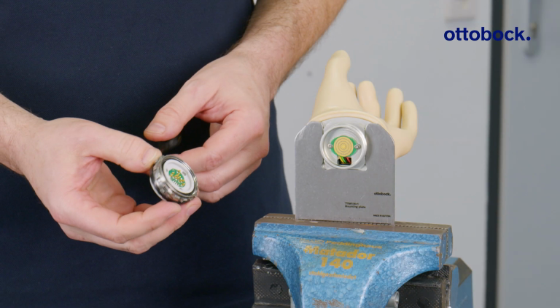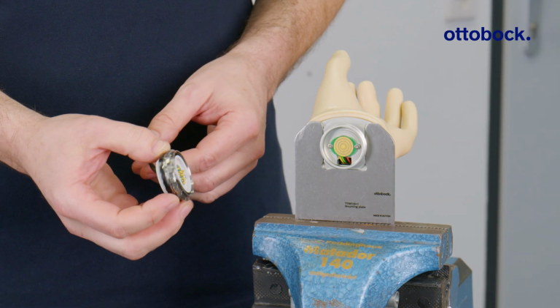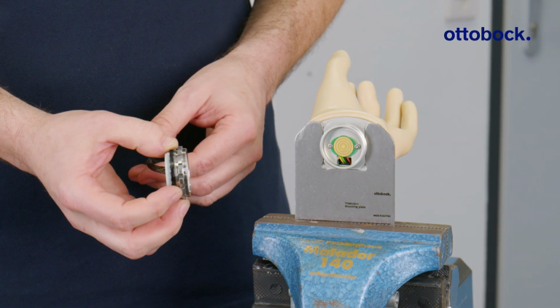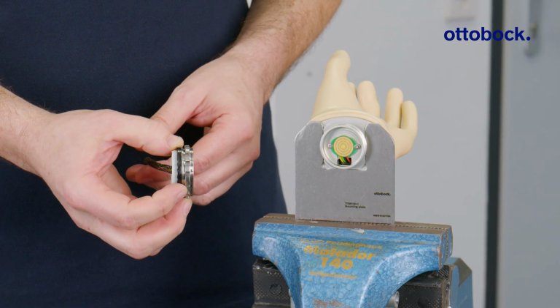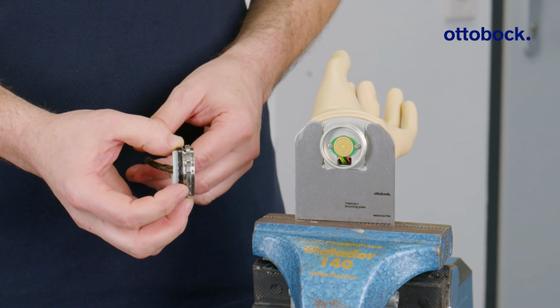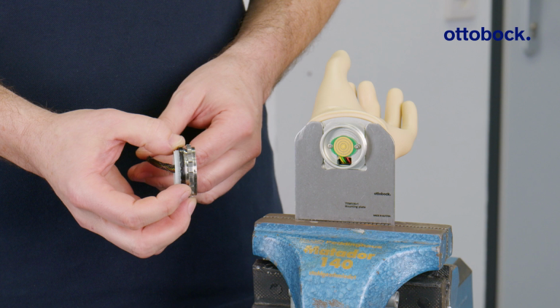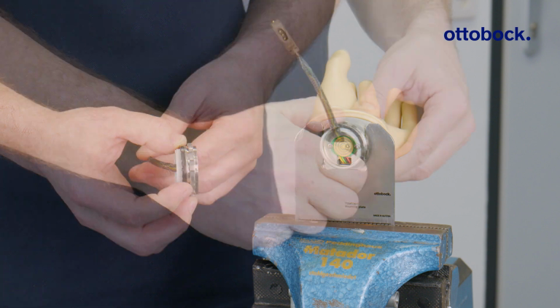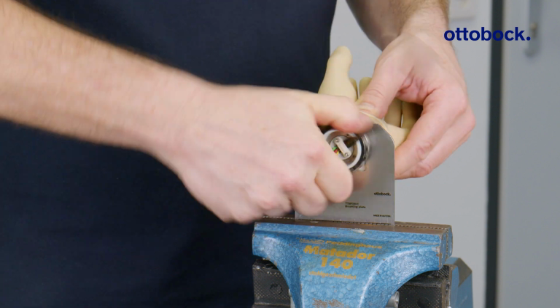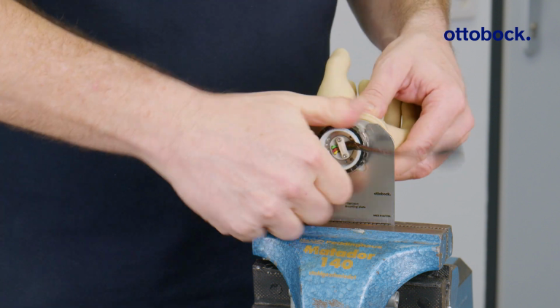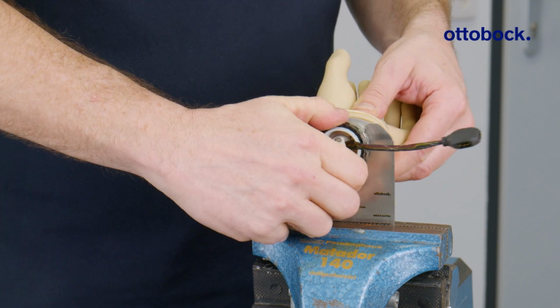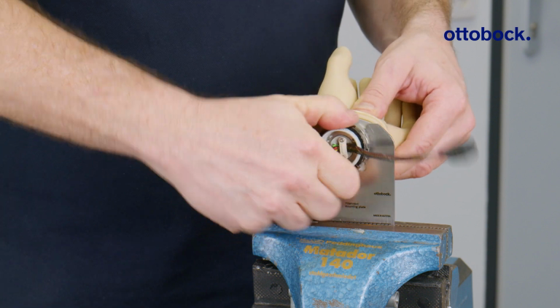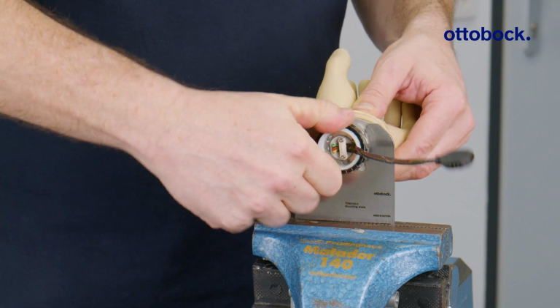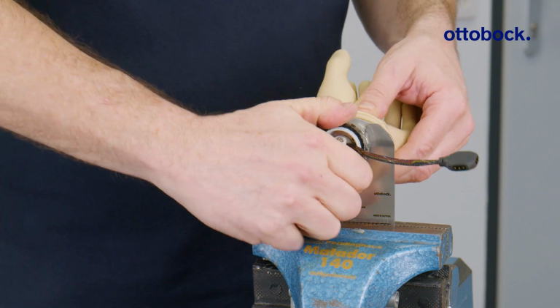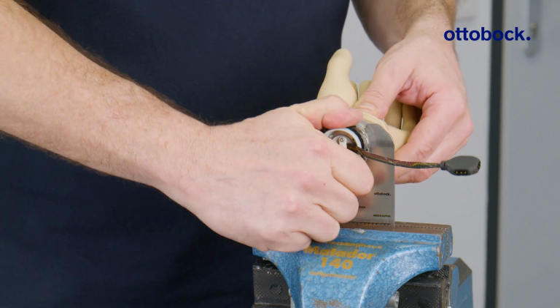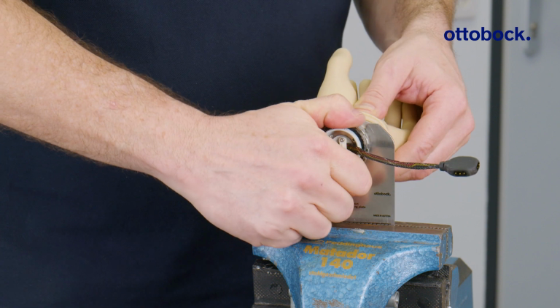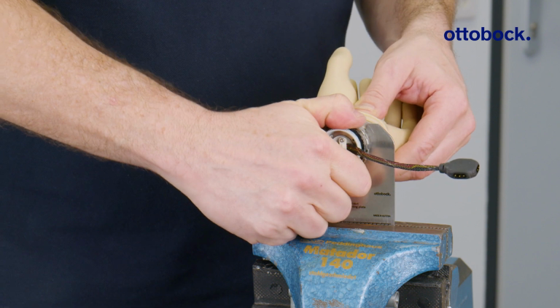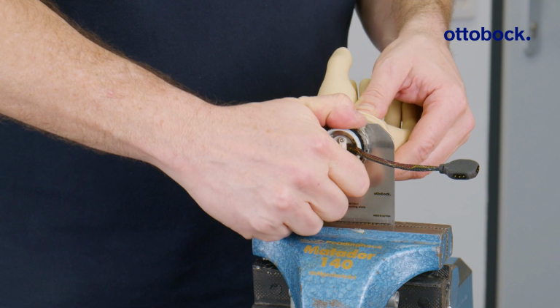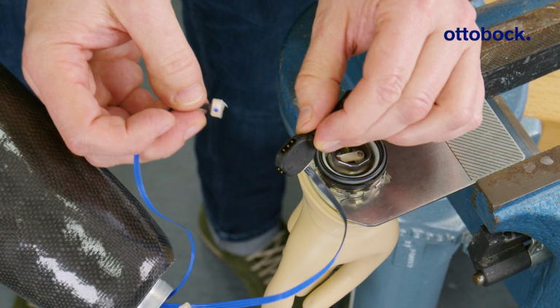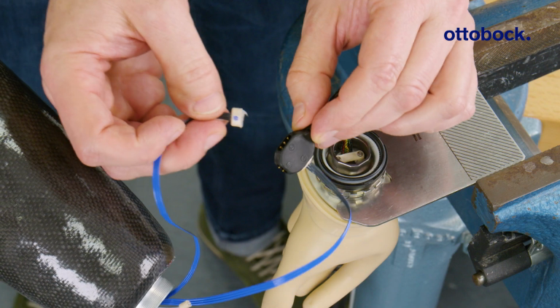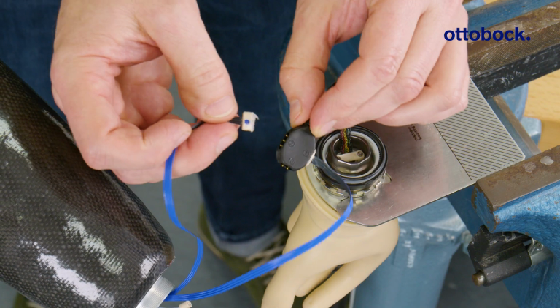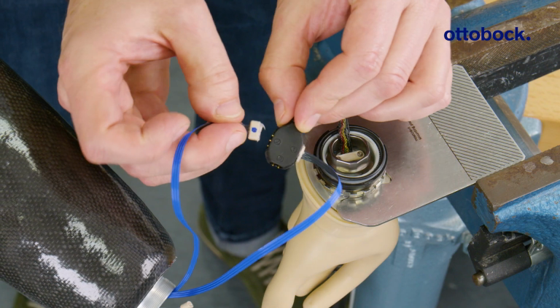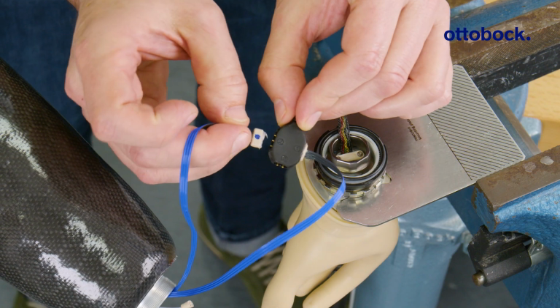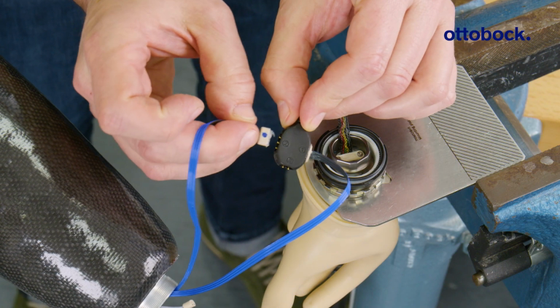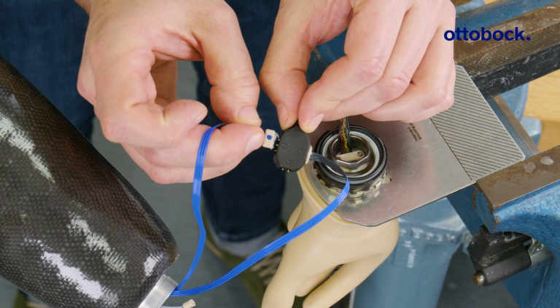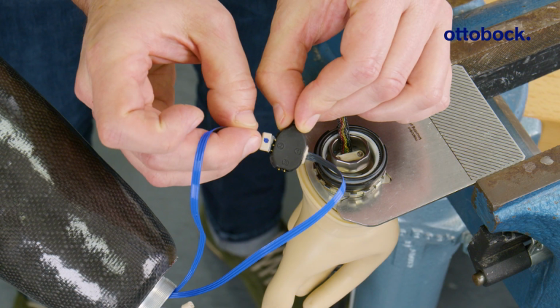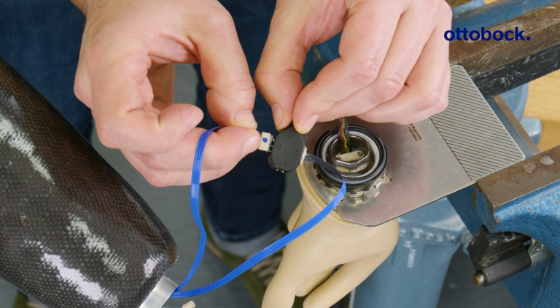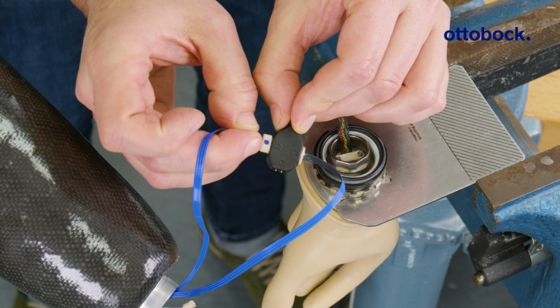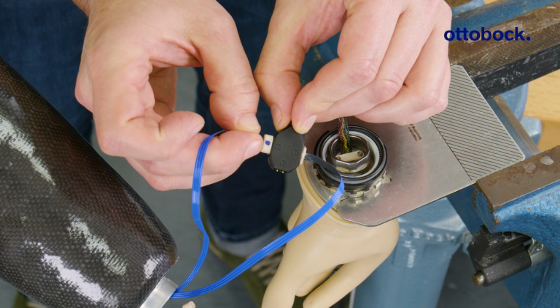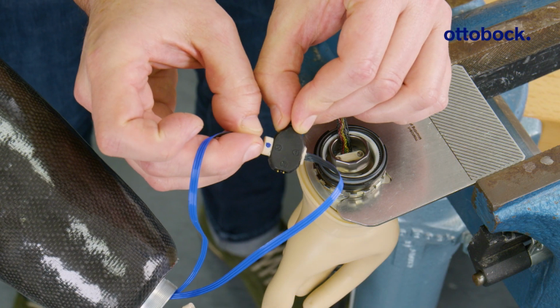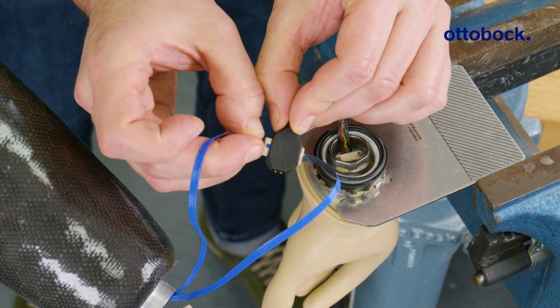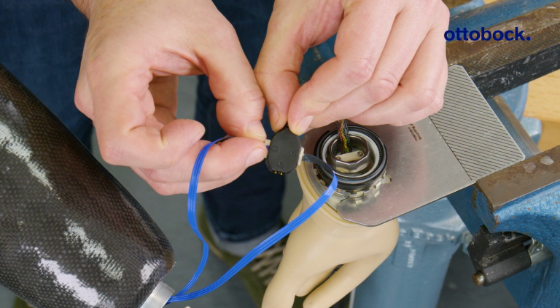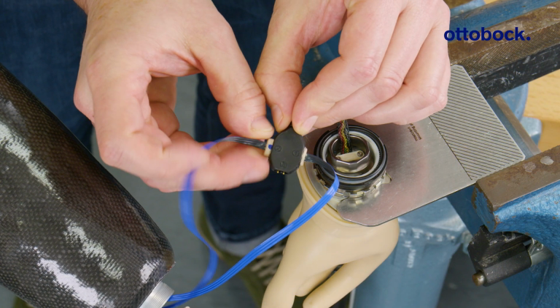In this video, you will learn how to mount and wire the short wrist system step-by-step.